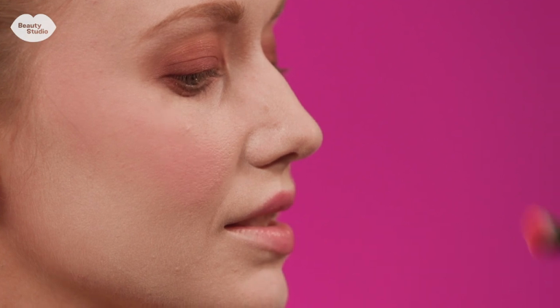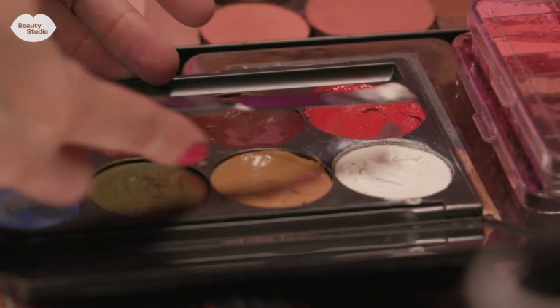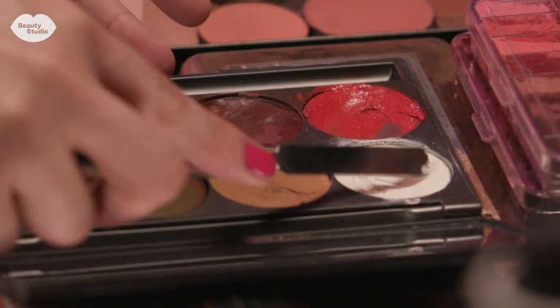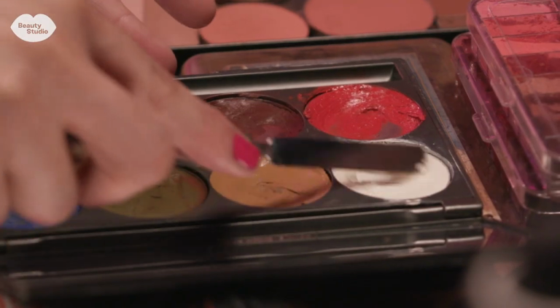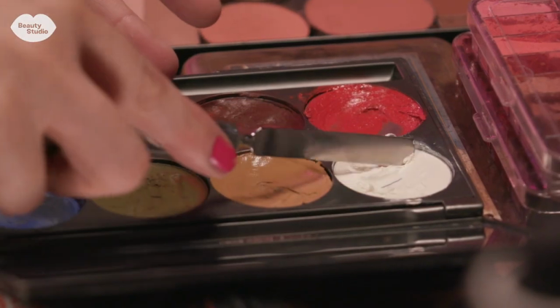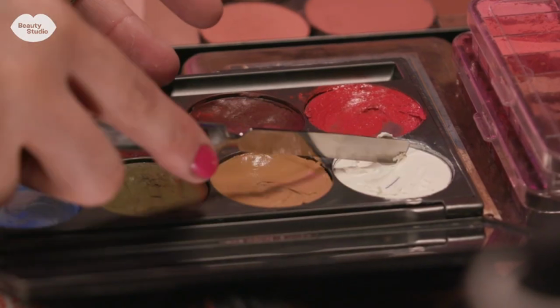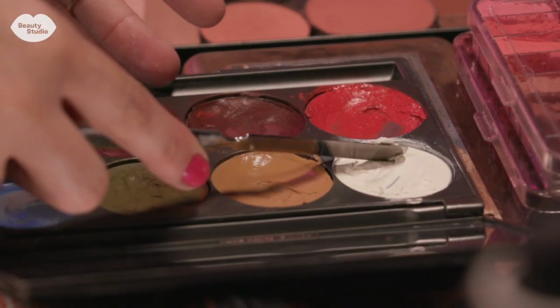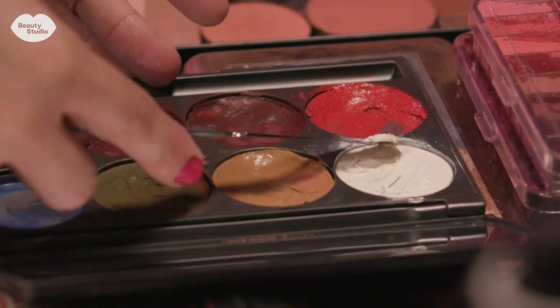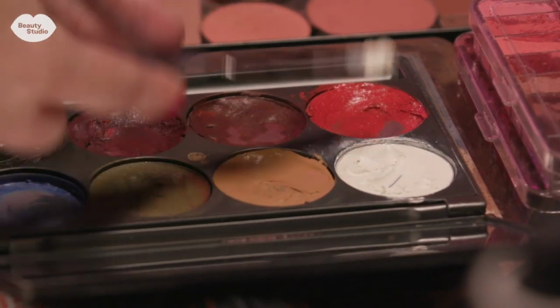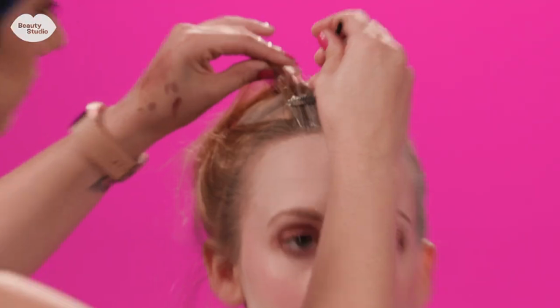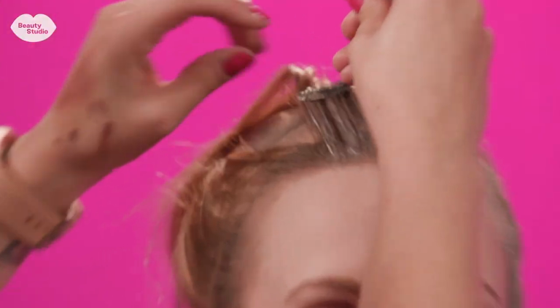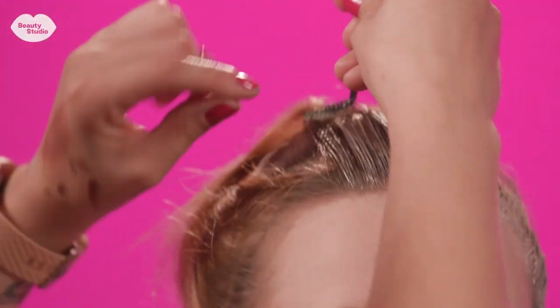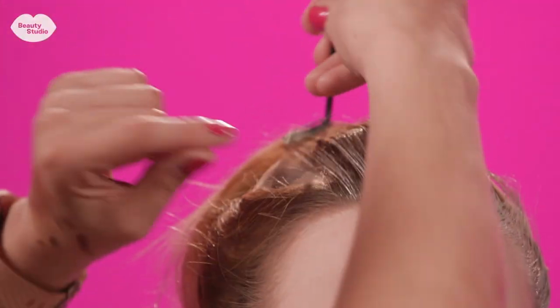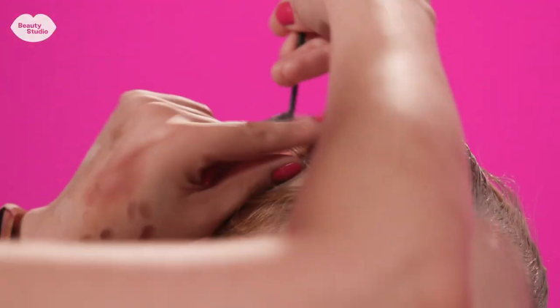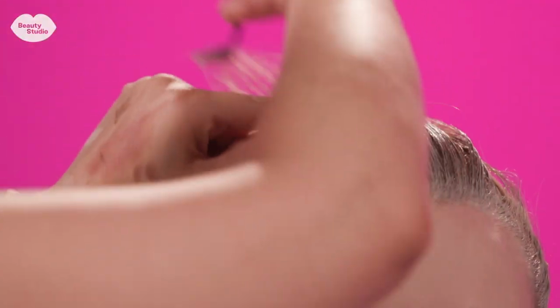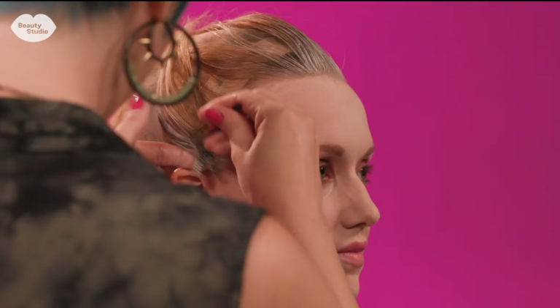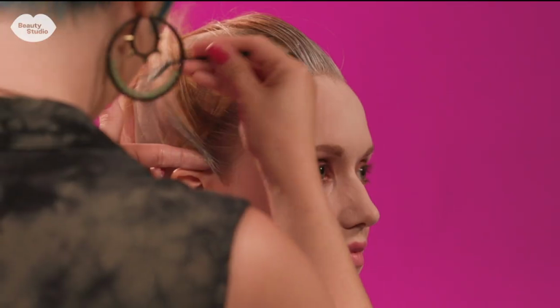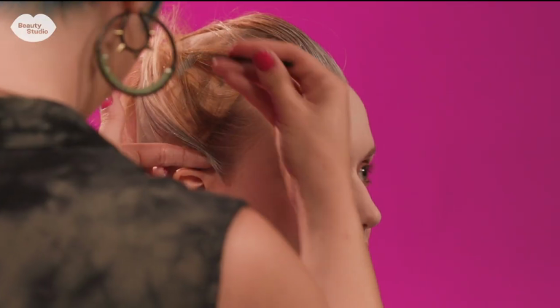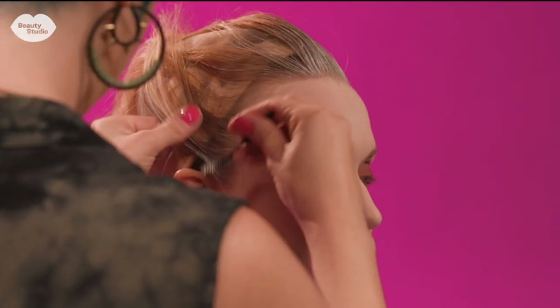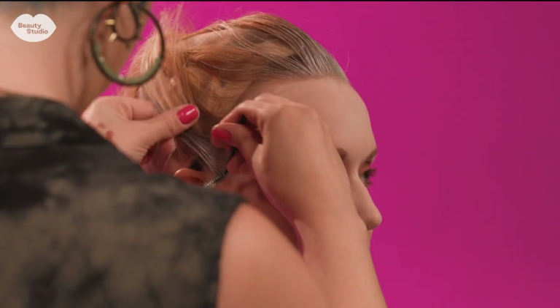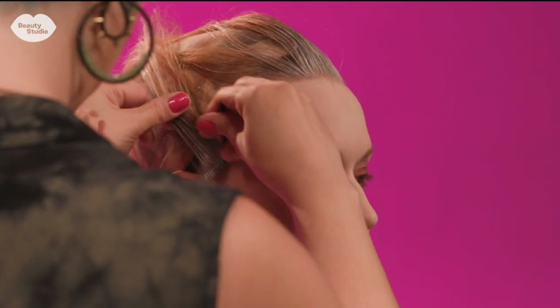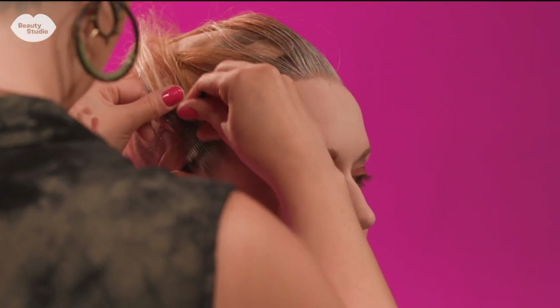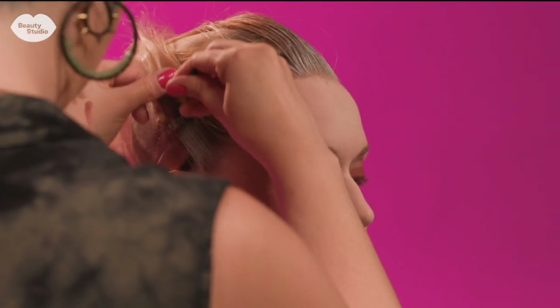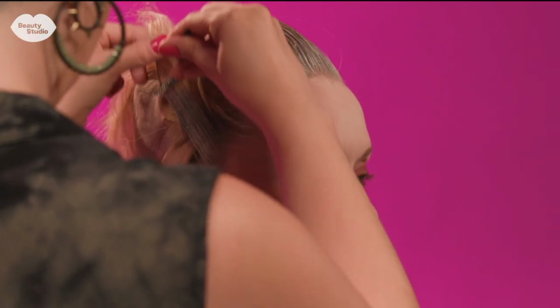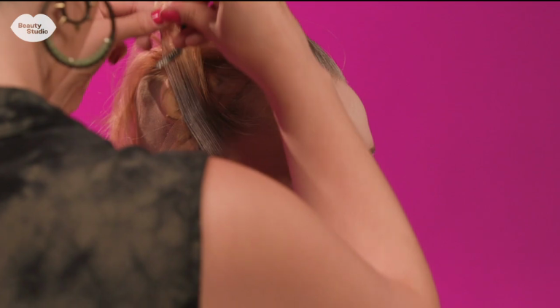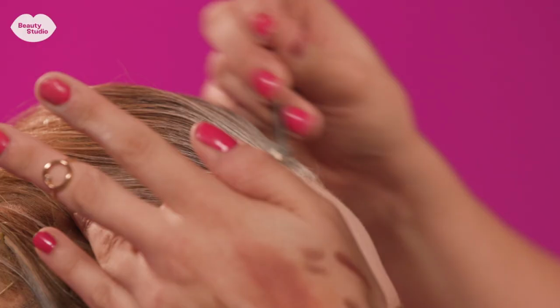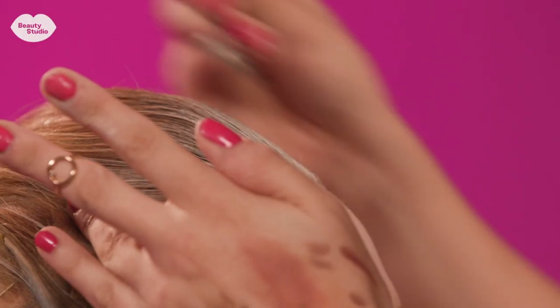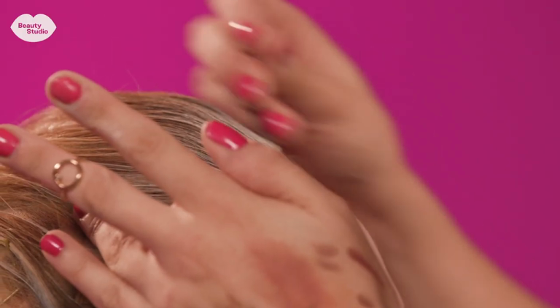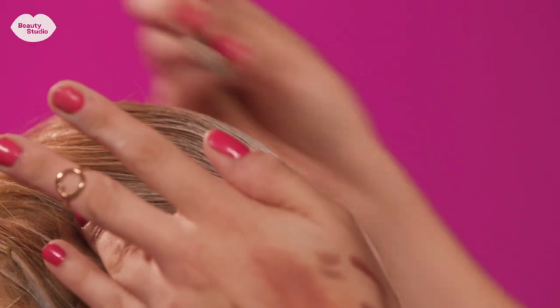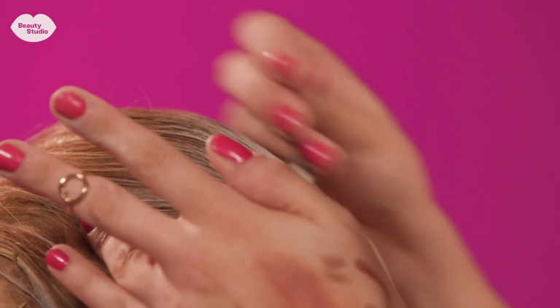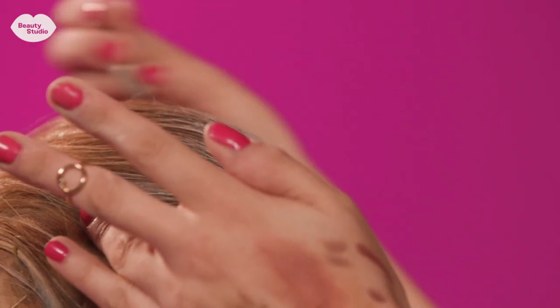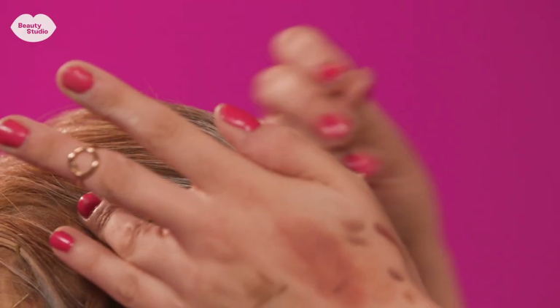I used a white cream makeup in her hair just to sort of take the natural color down a little and blend it into the wig.